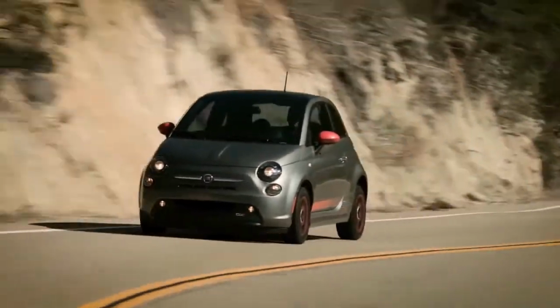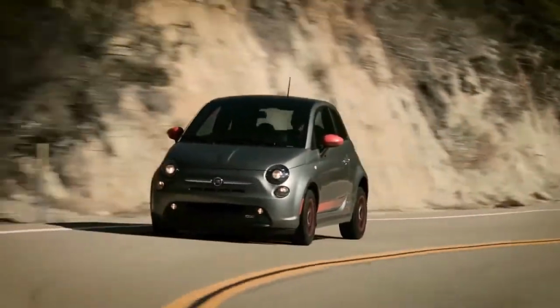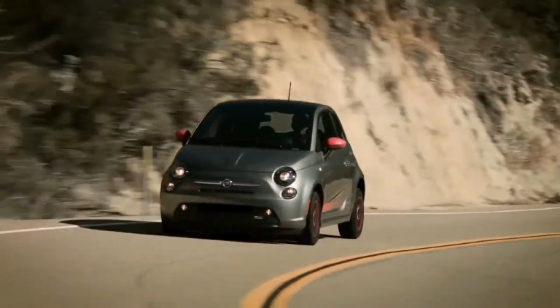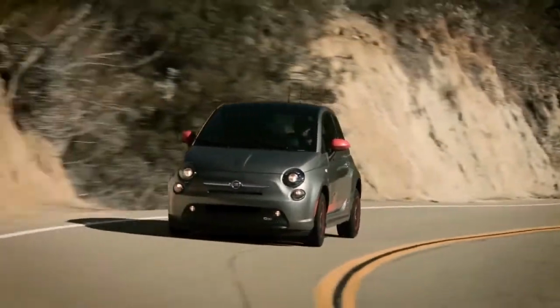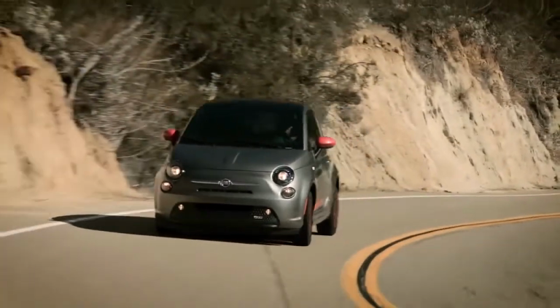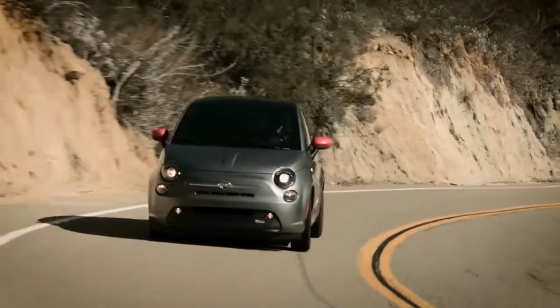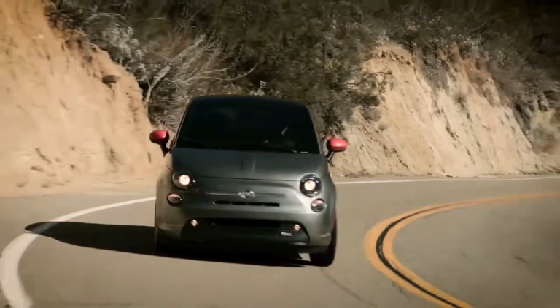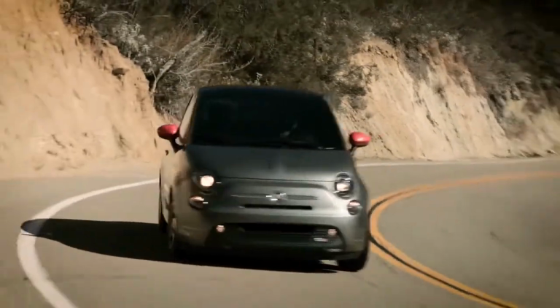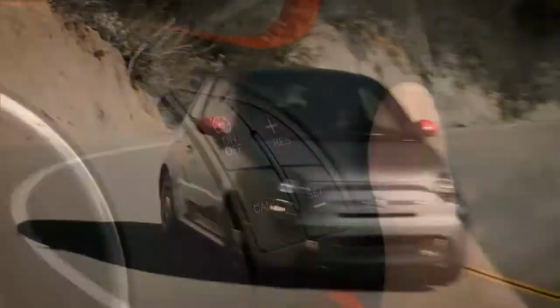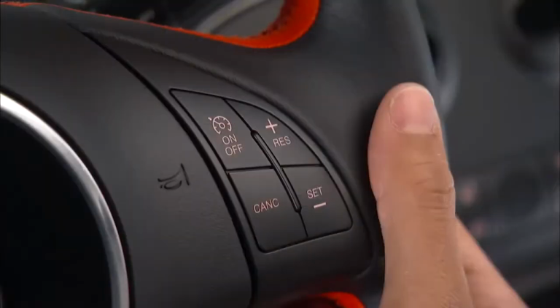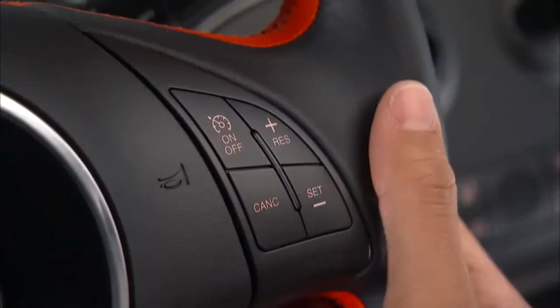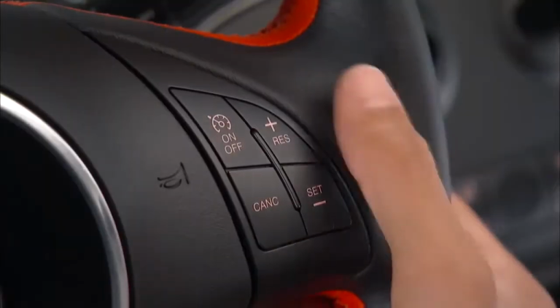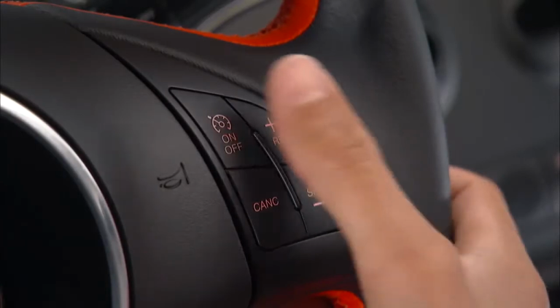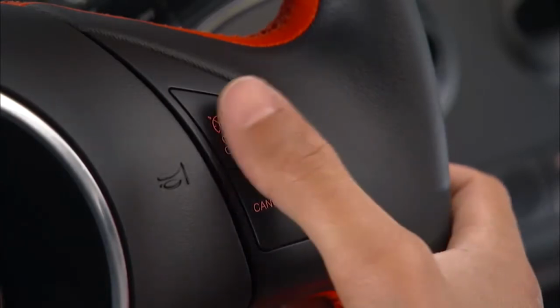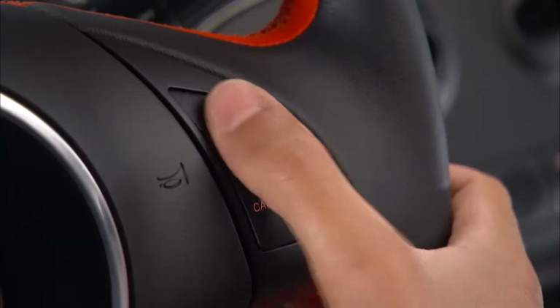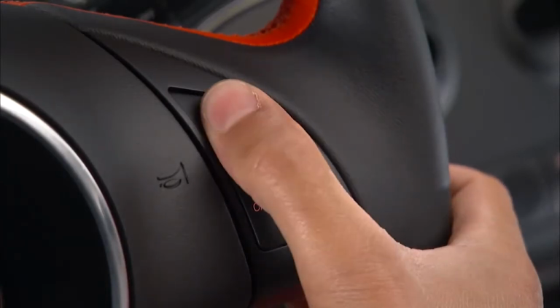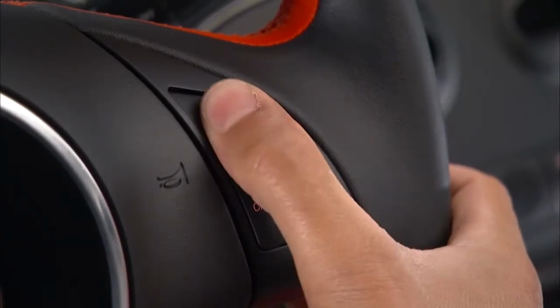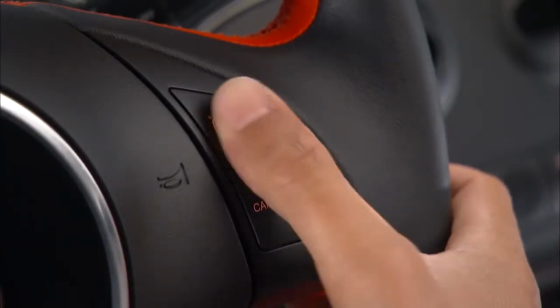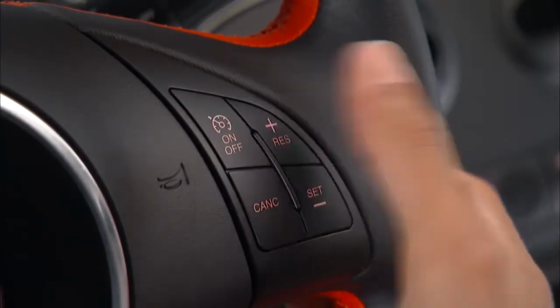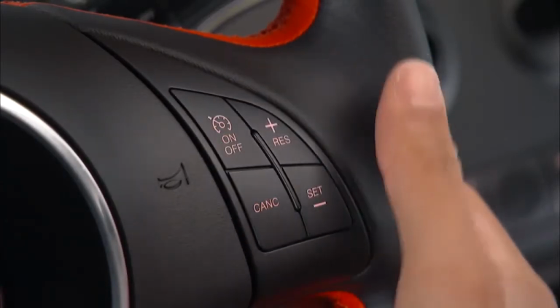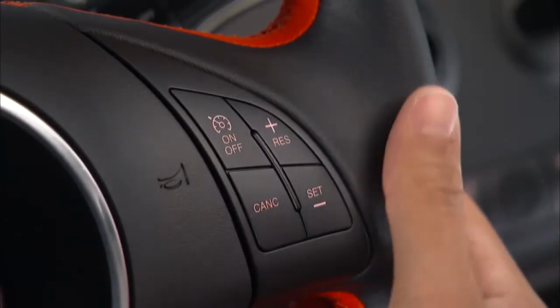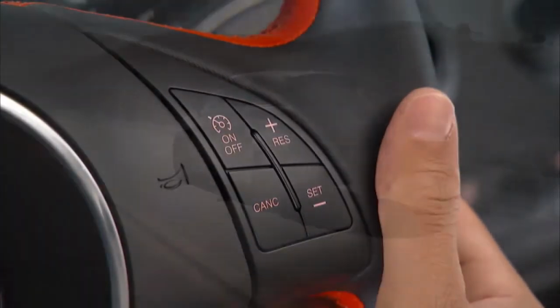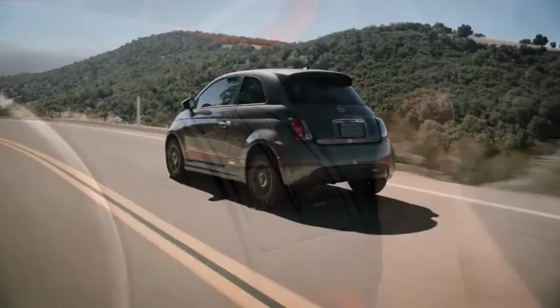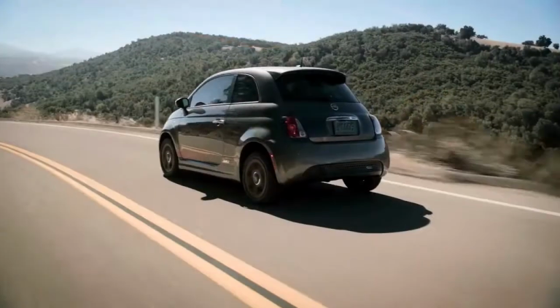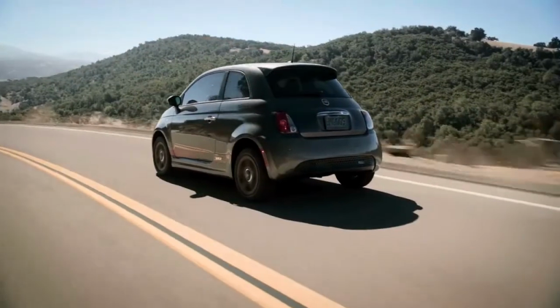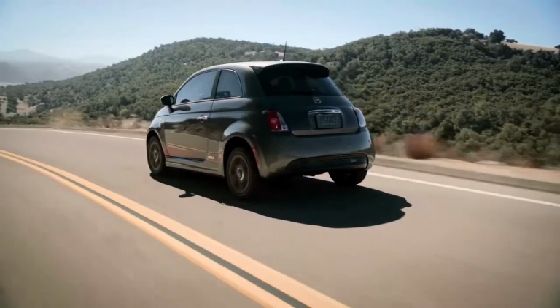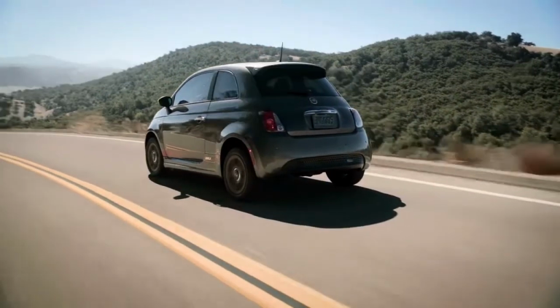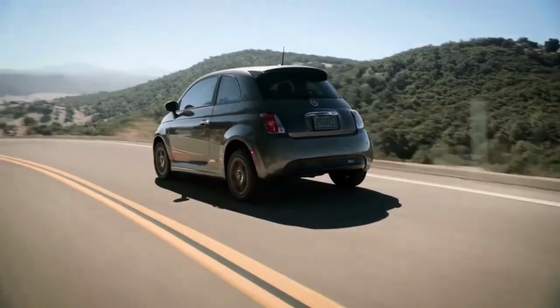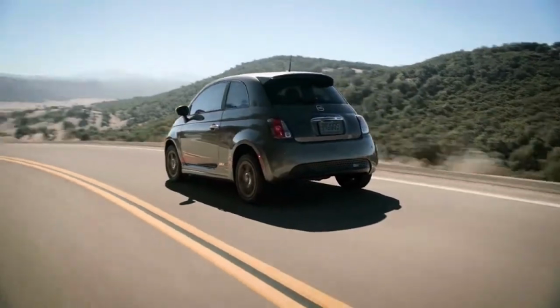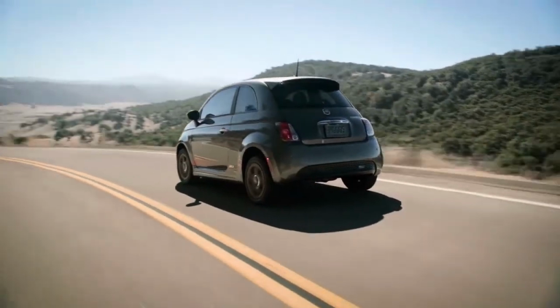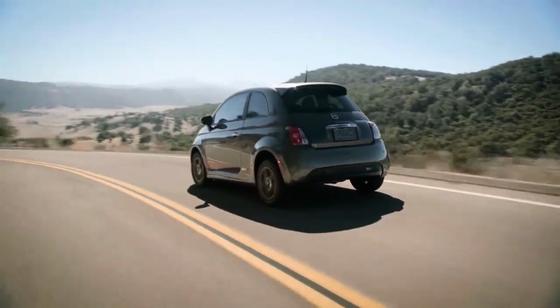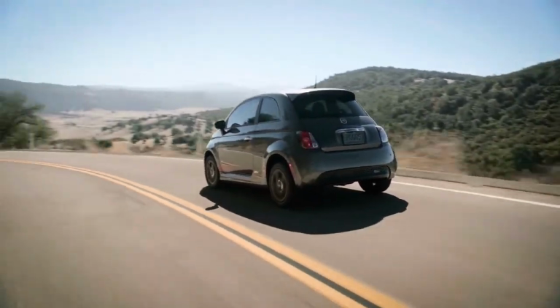To deactivate the system, push the On-Off button a second time. It's best to leave the system turned off when not in use.